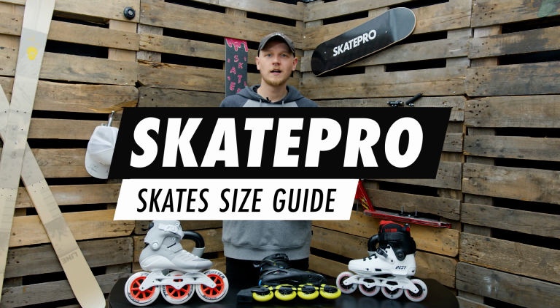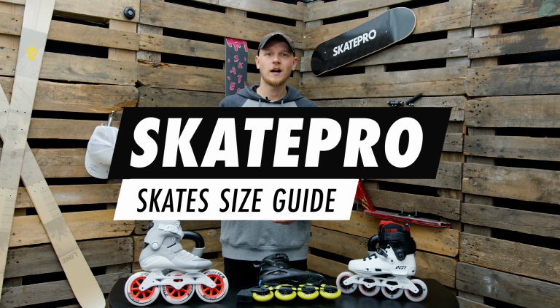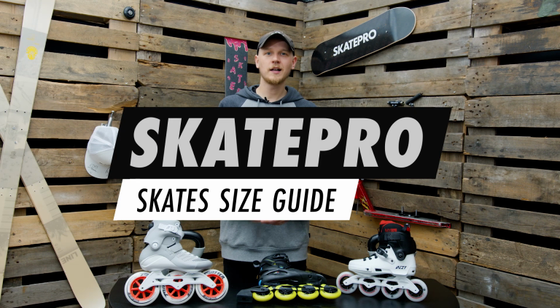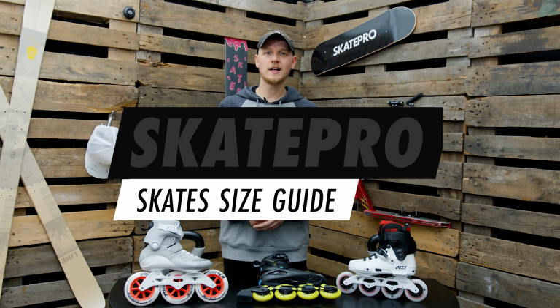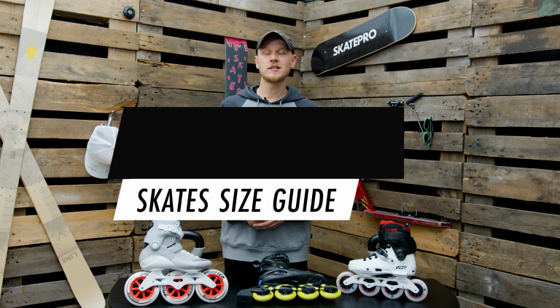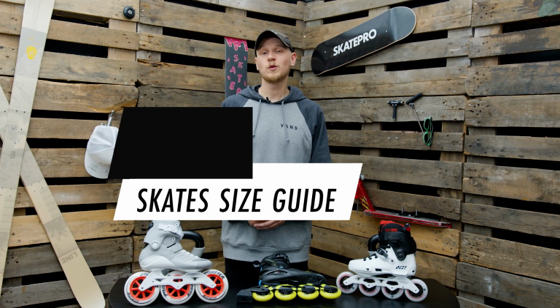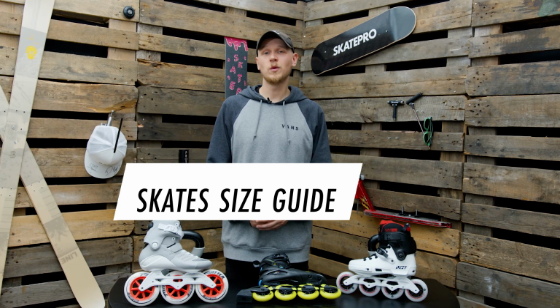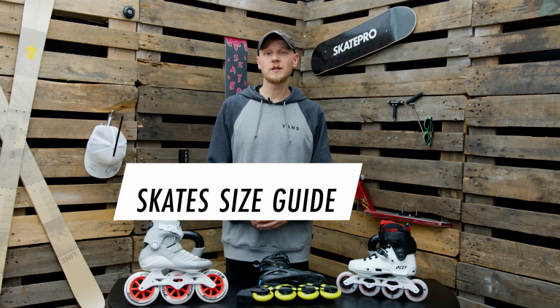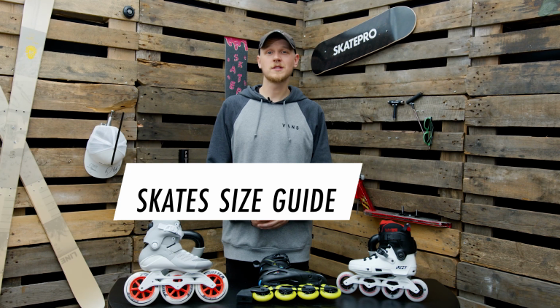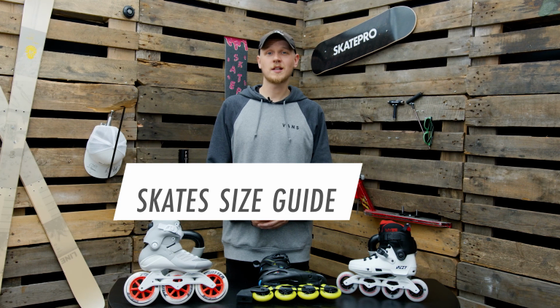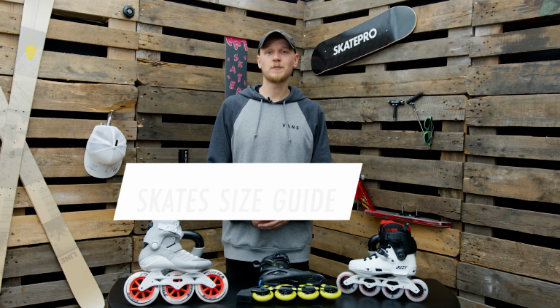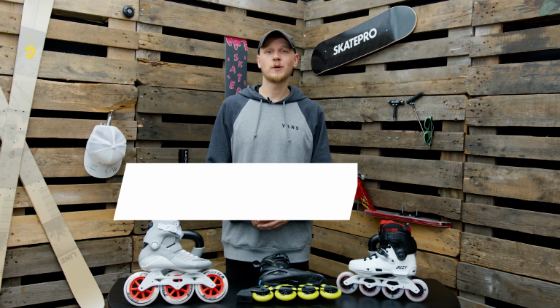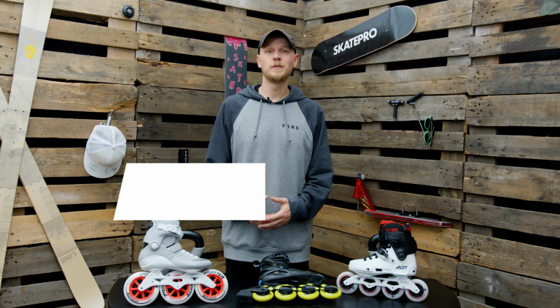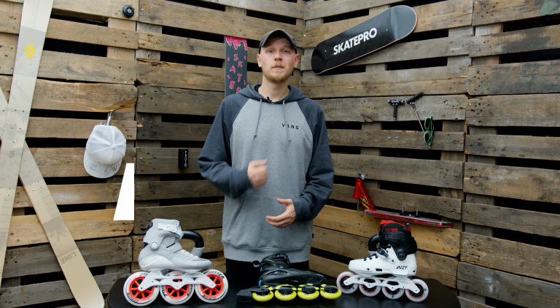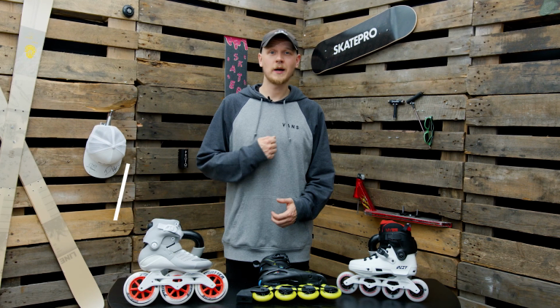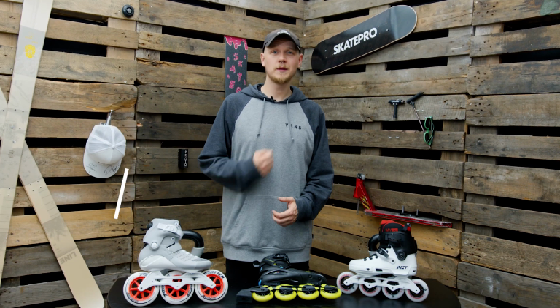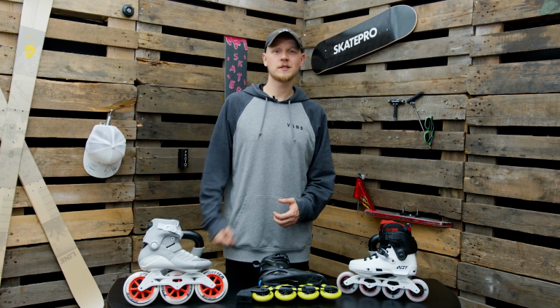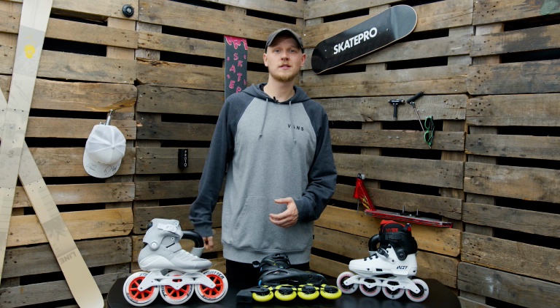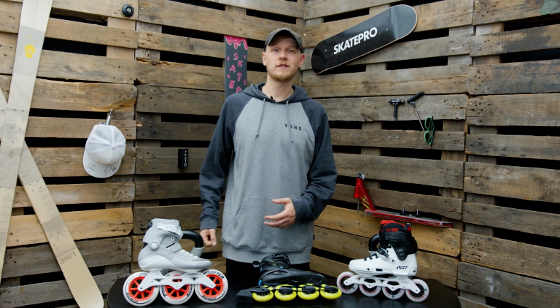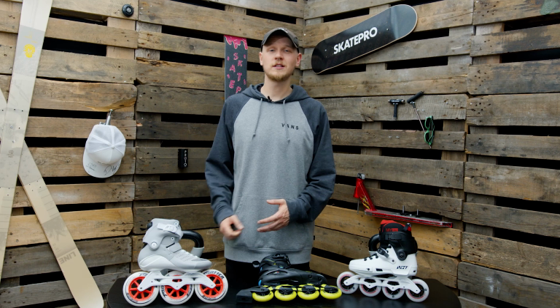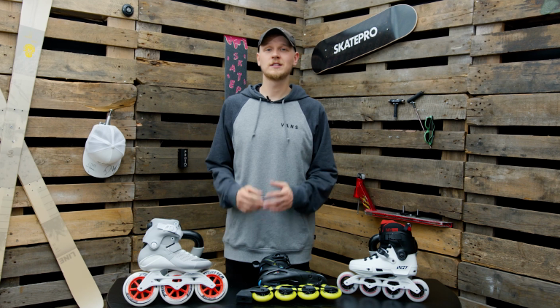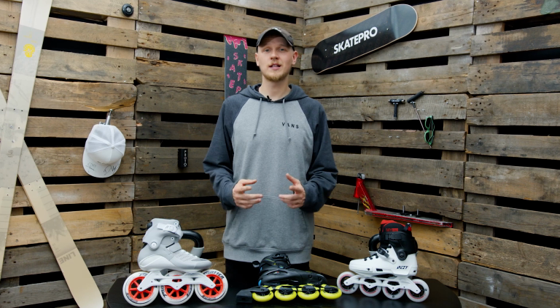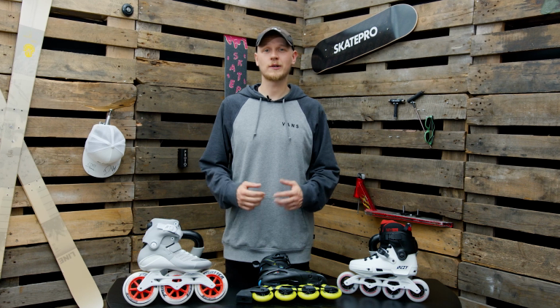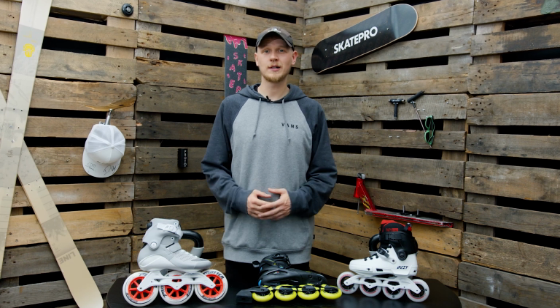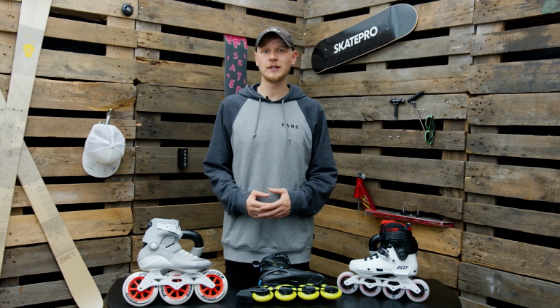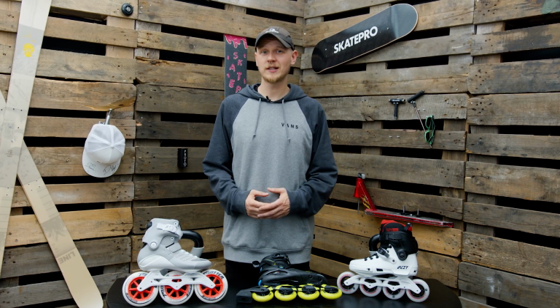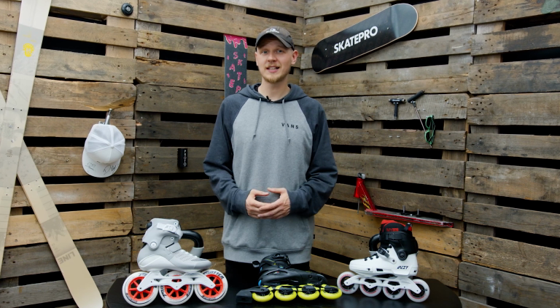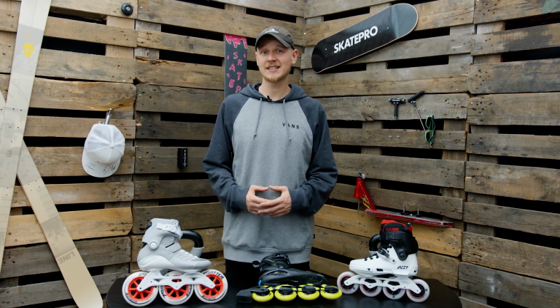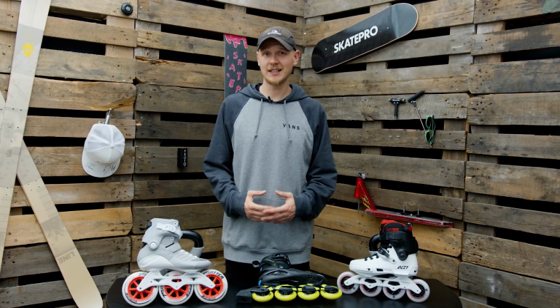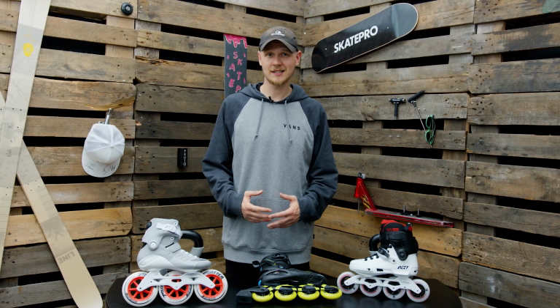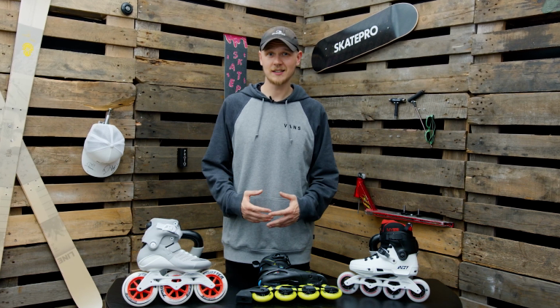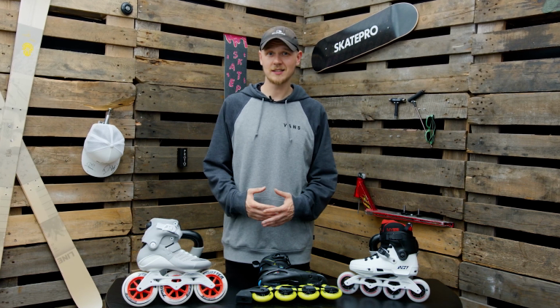Hi guys, welcome to SkatePro. My name is Kristoffer. Today we're going to be looking at skate sizes.